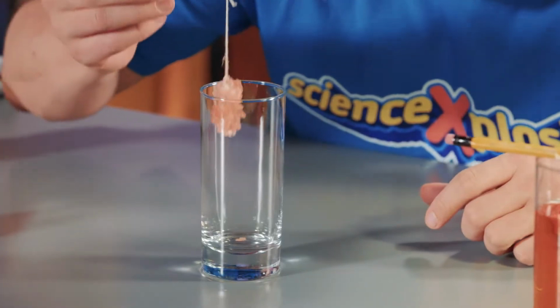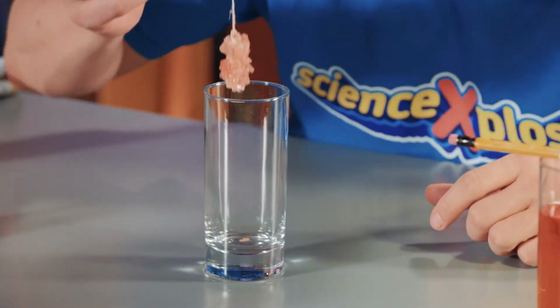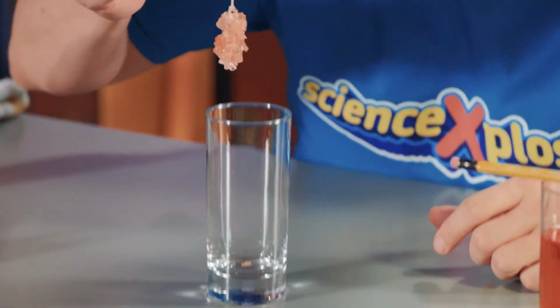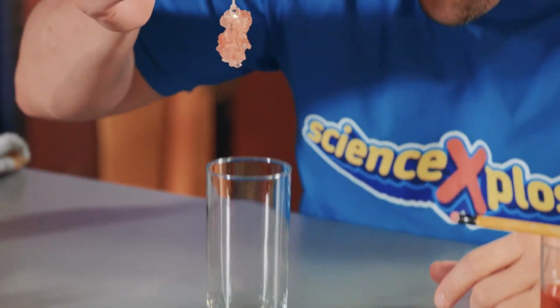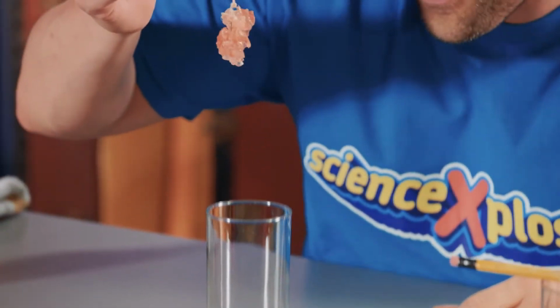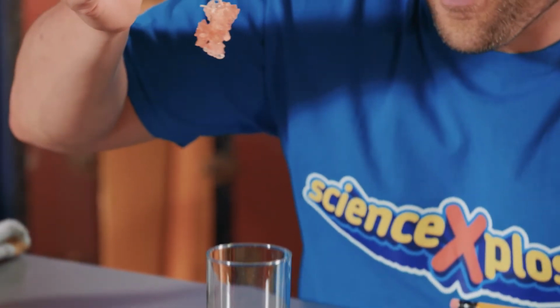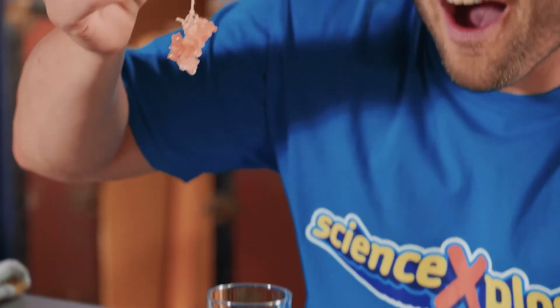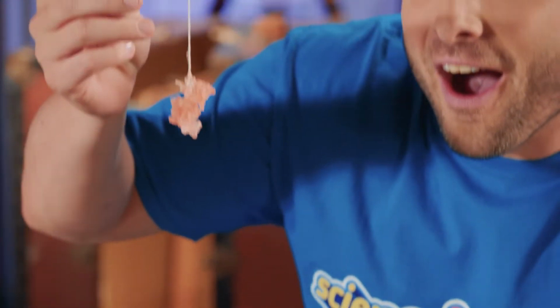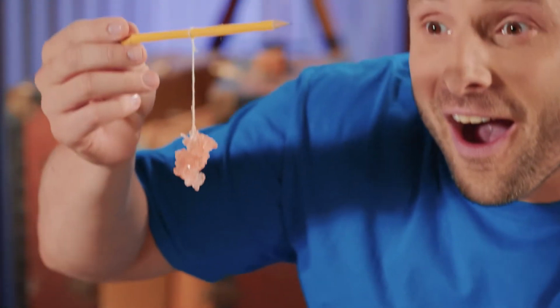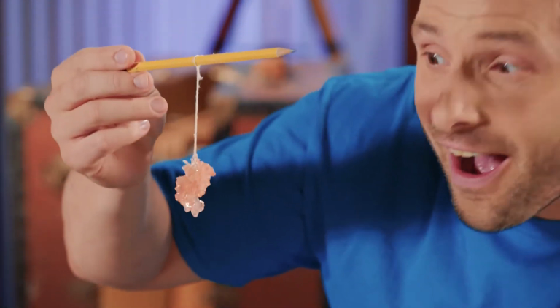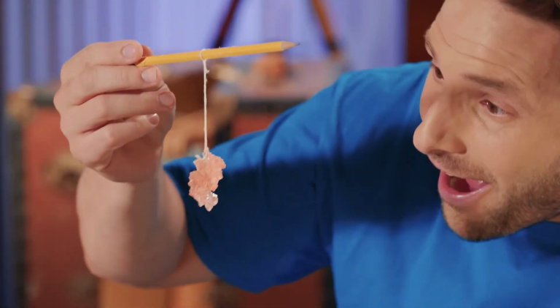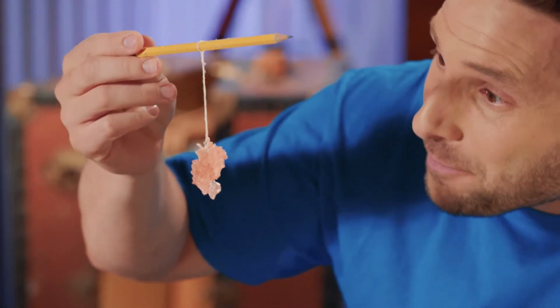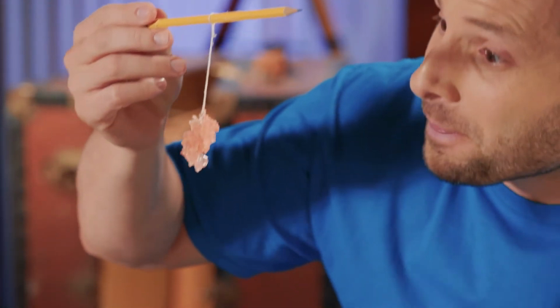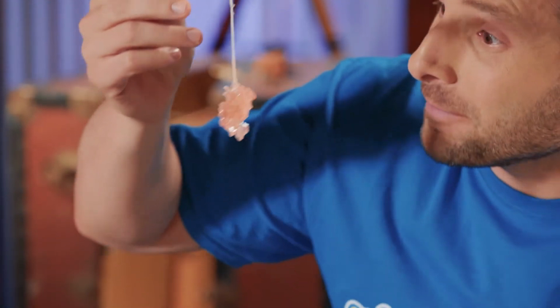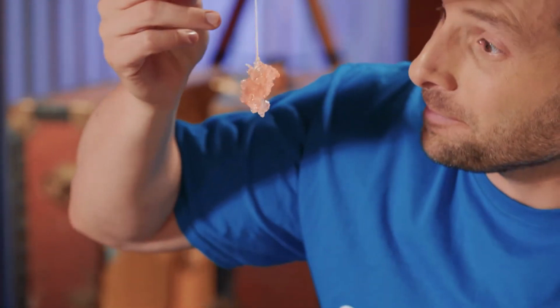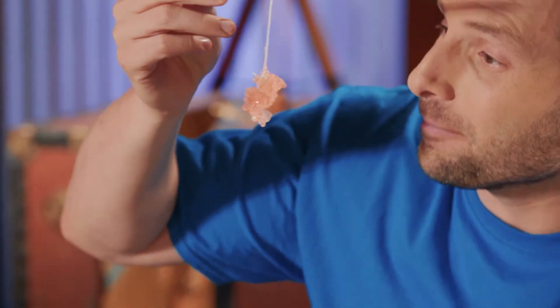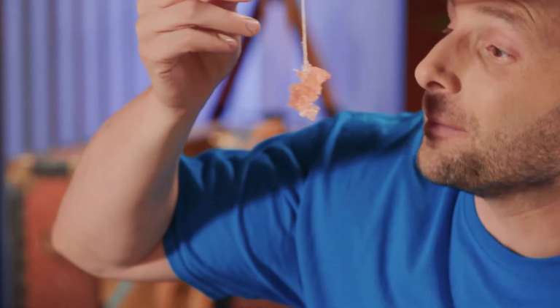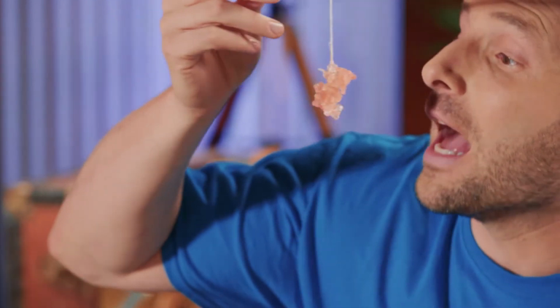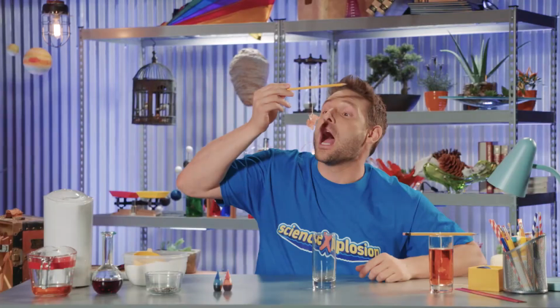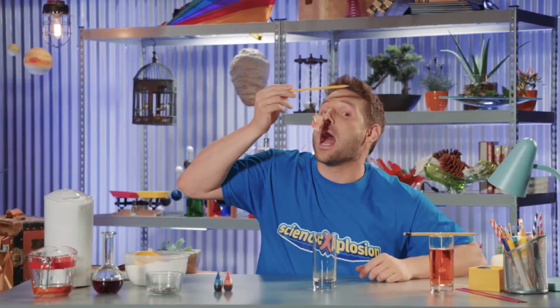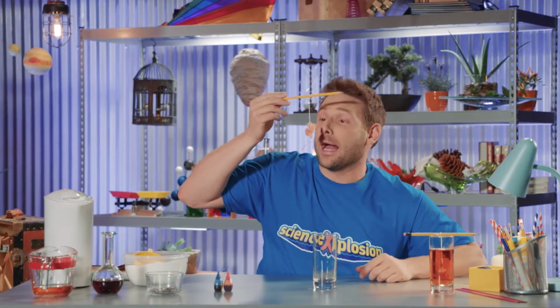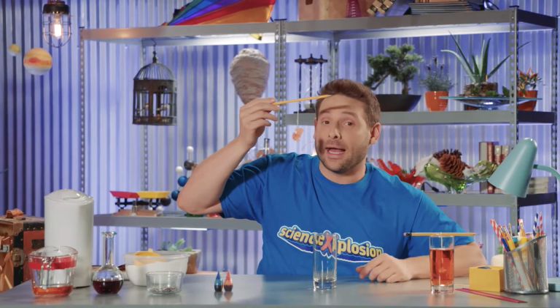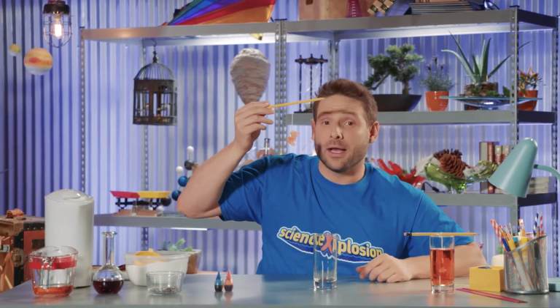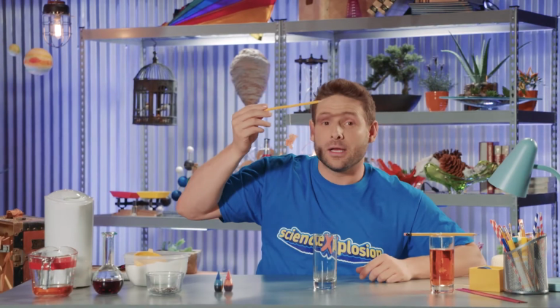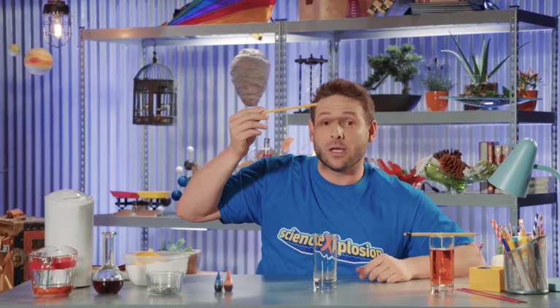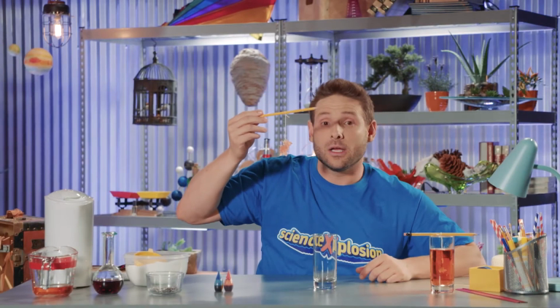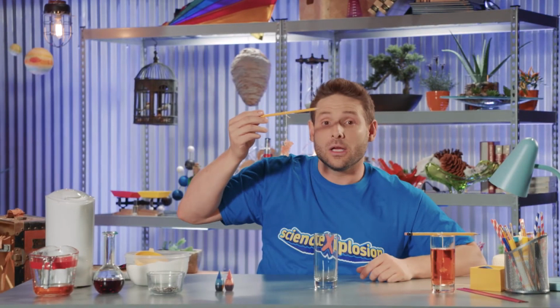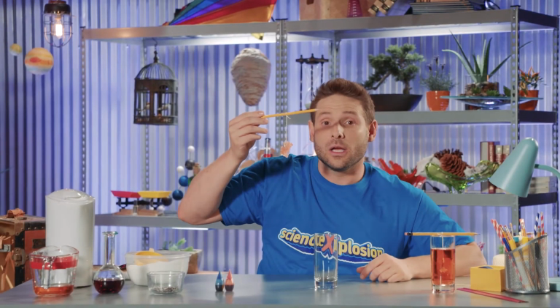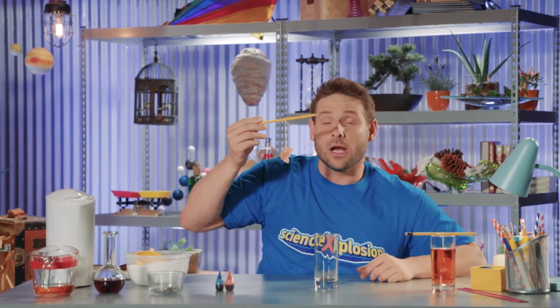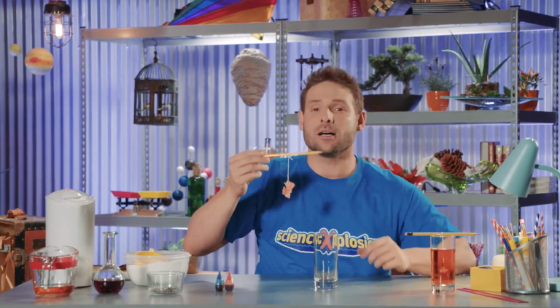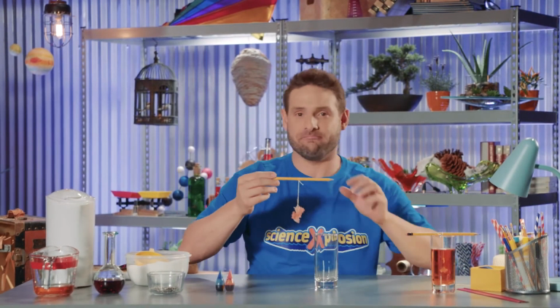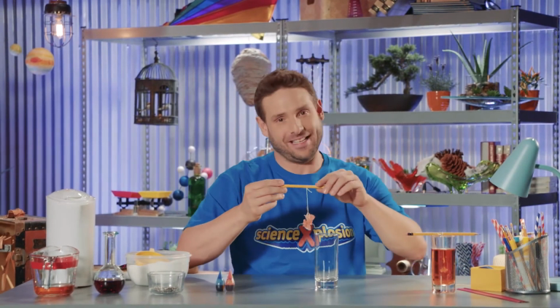Be sure to remove the paper clip before you eat the crystal. Easy there, Eric — eating too much sugar isn't good for you.